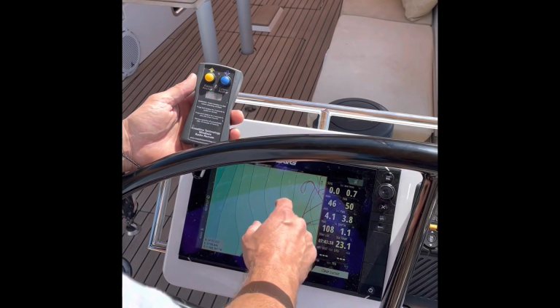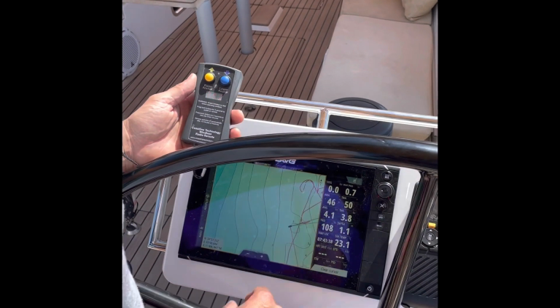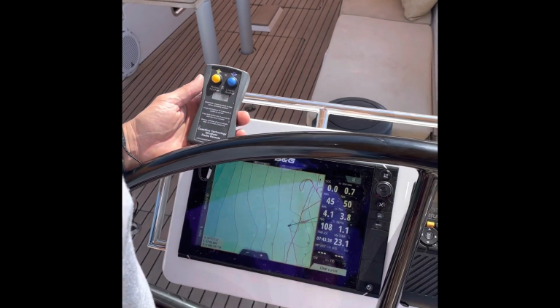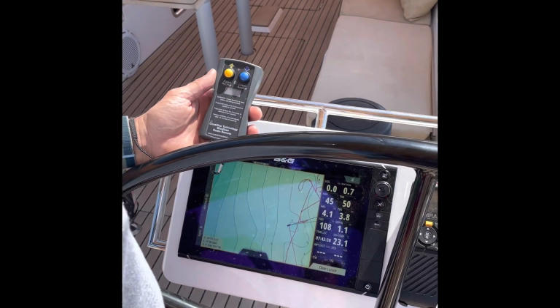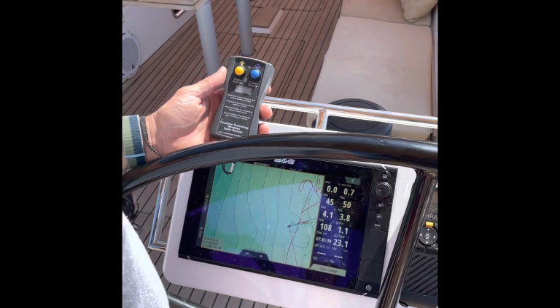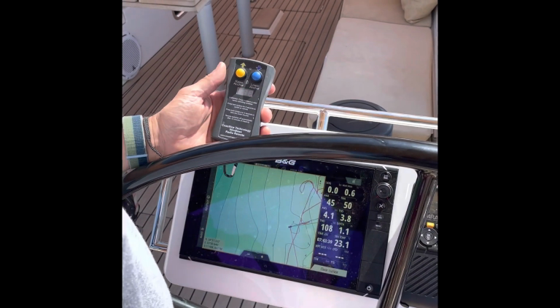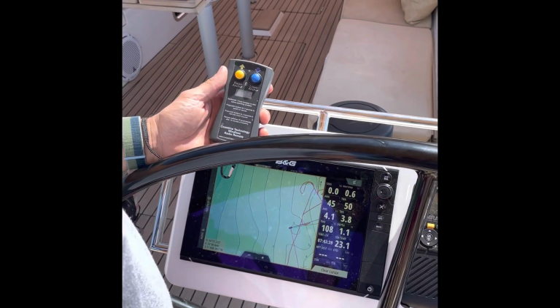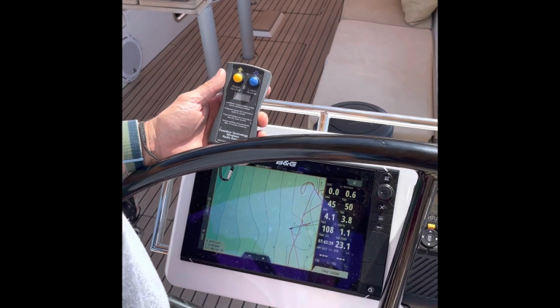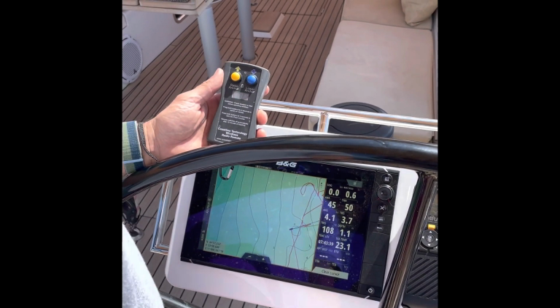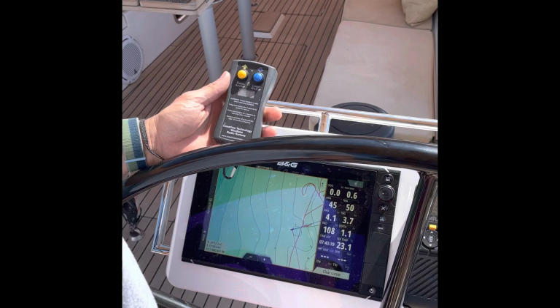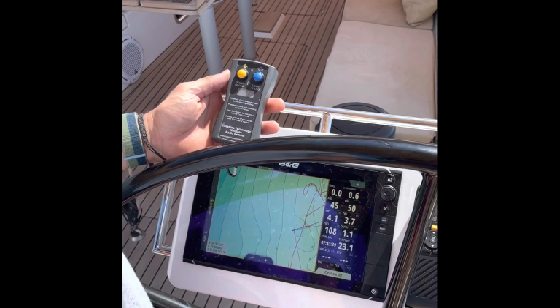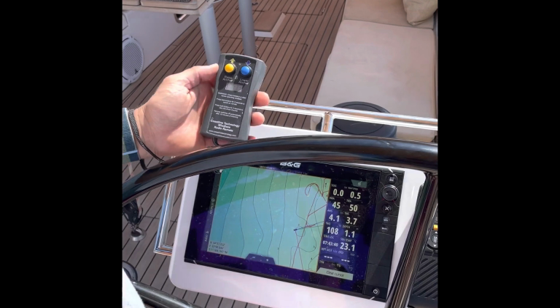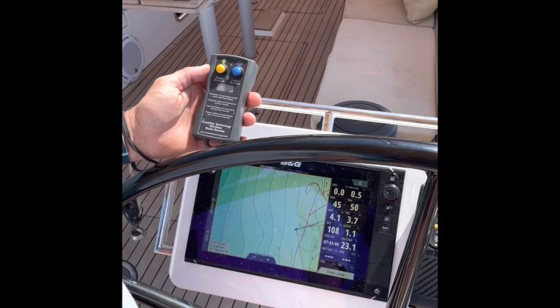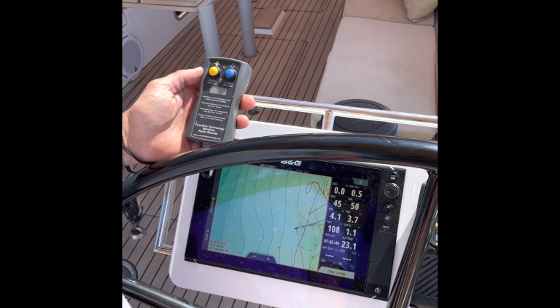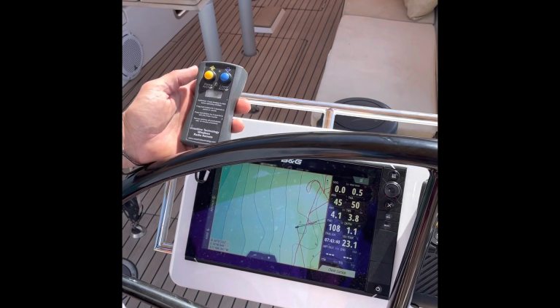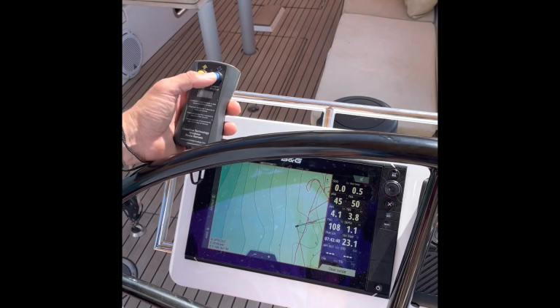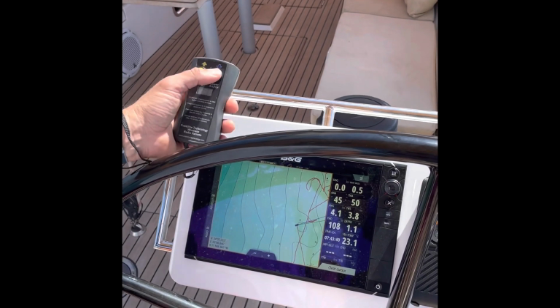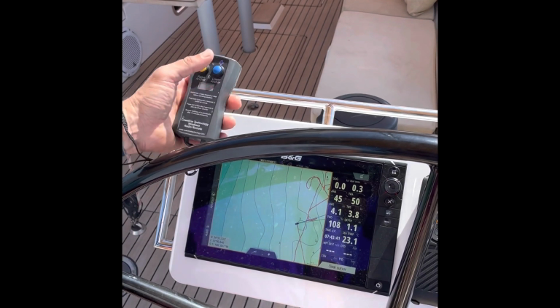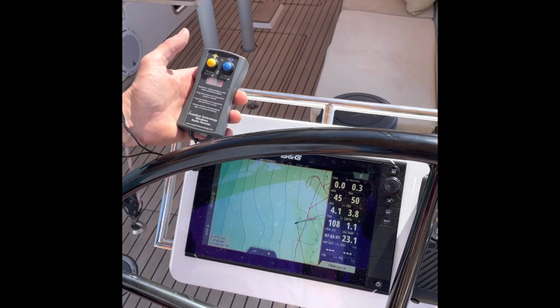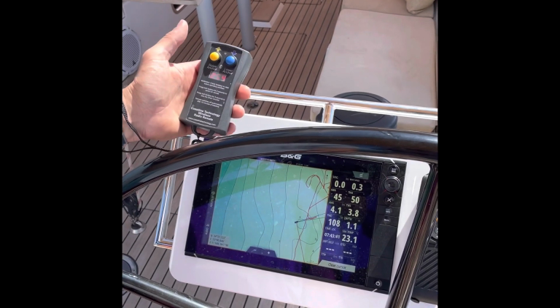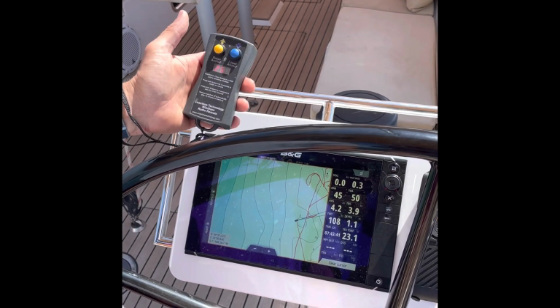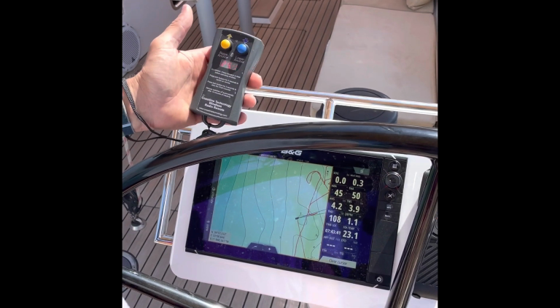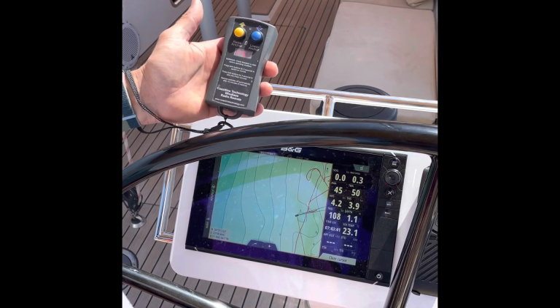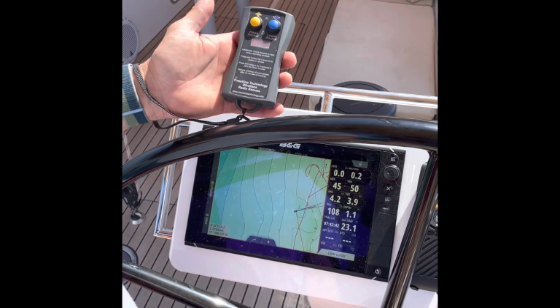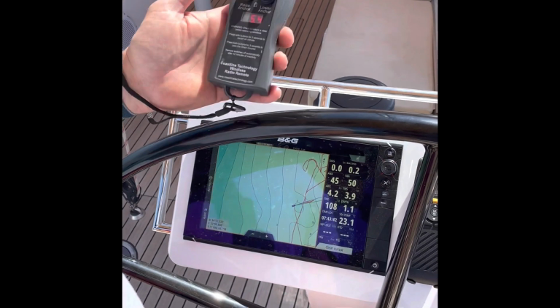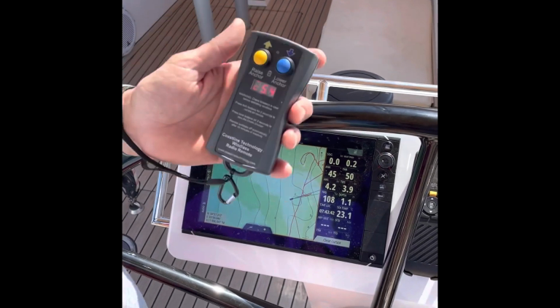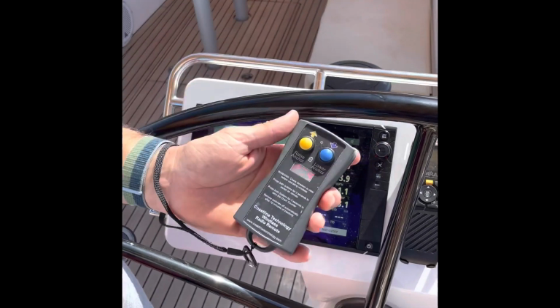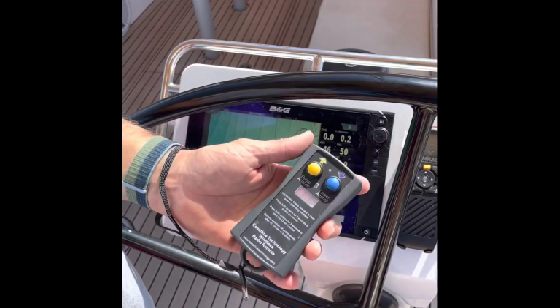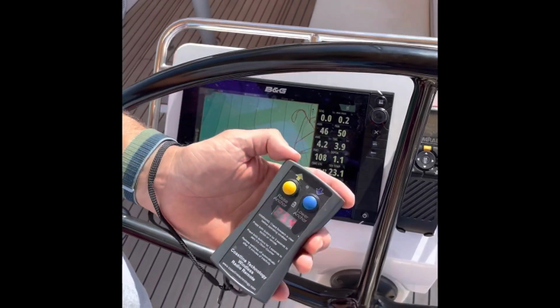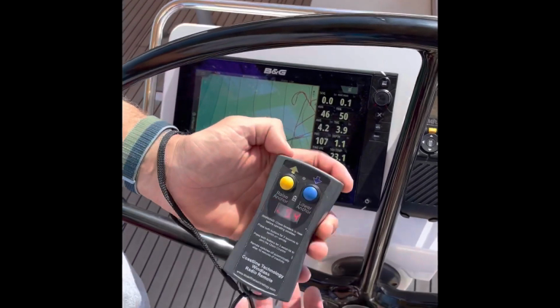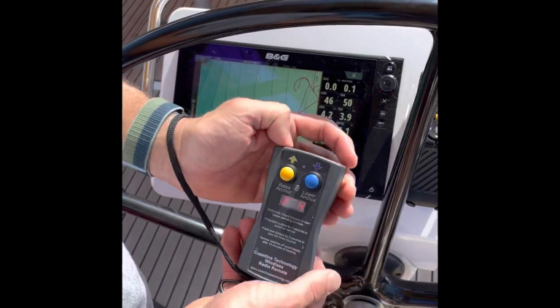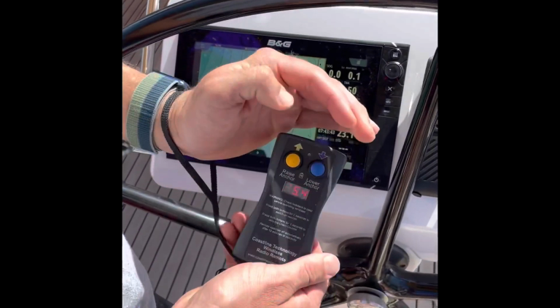No speed at all — perfect. We've got 25 metres of chain out.